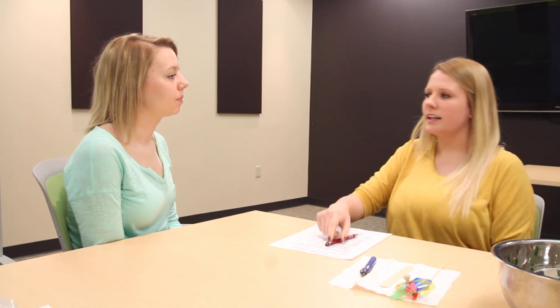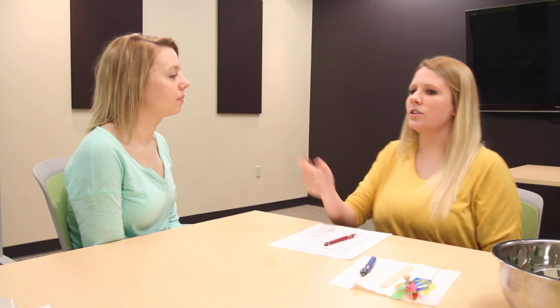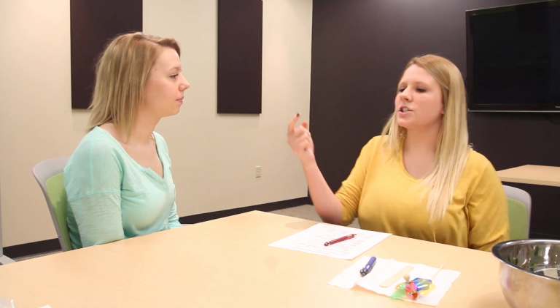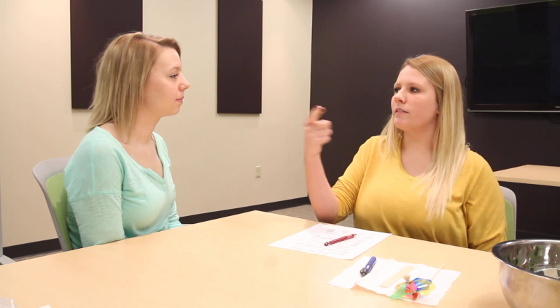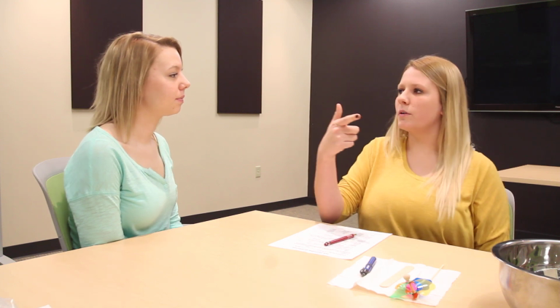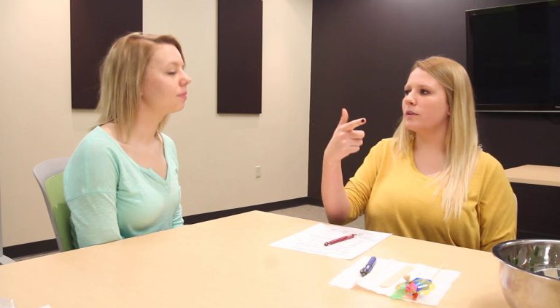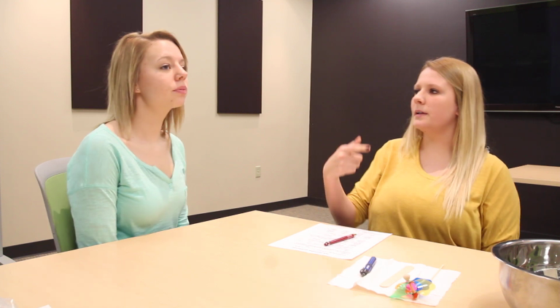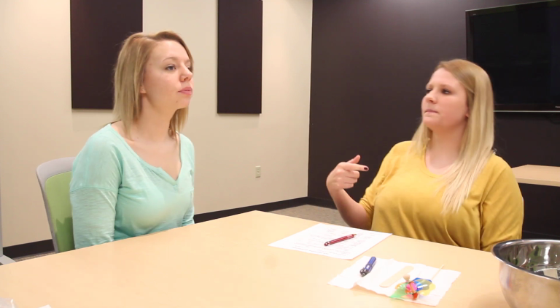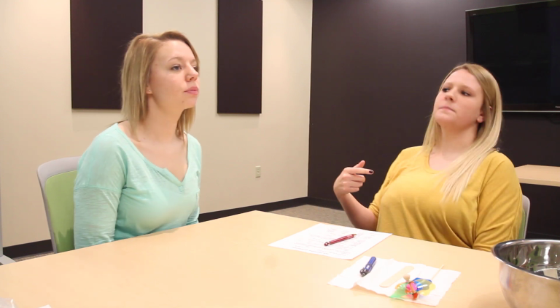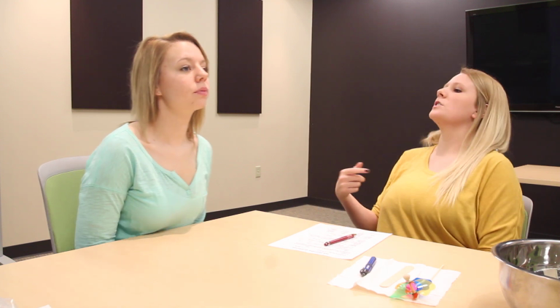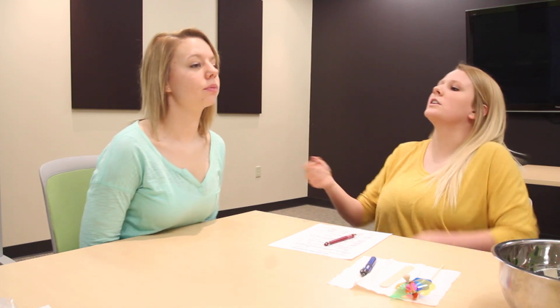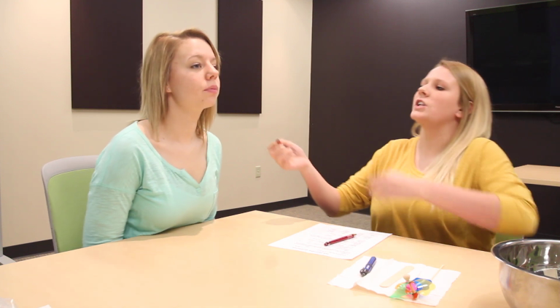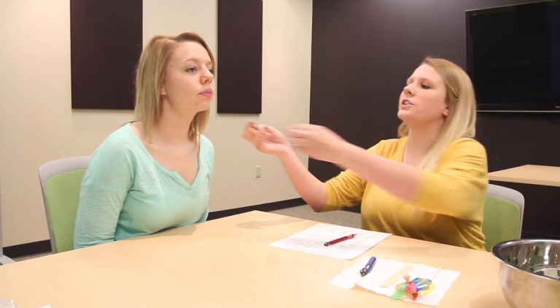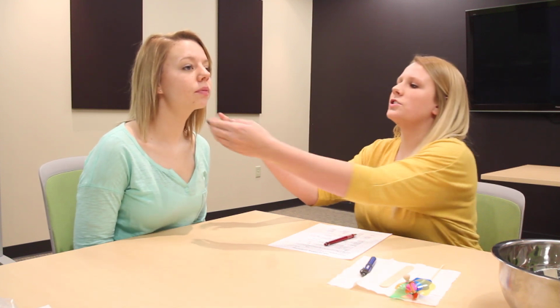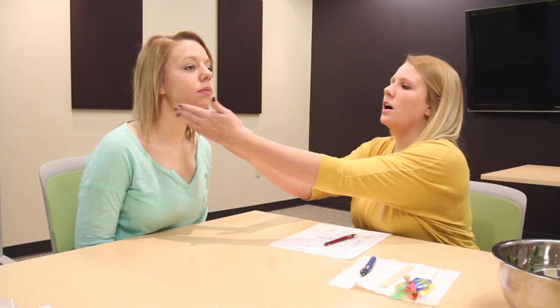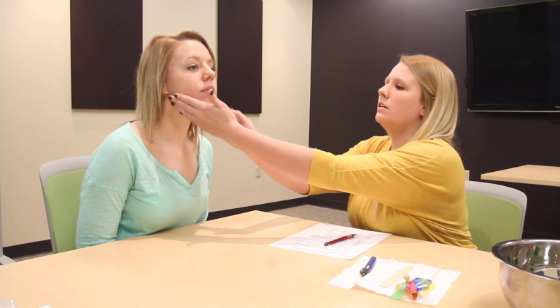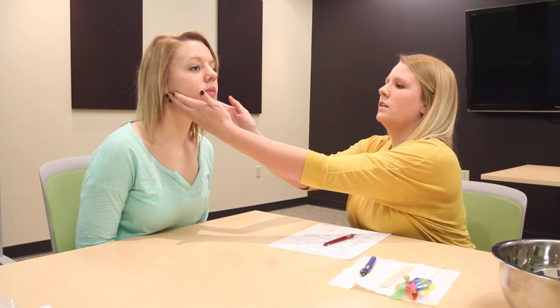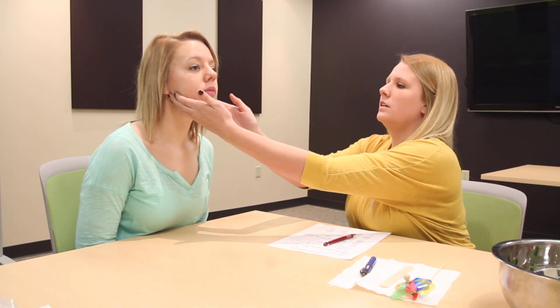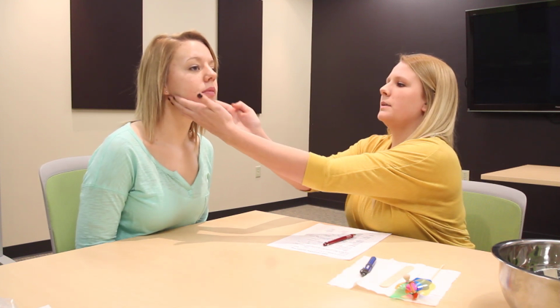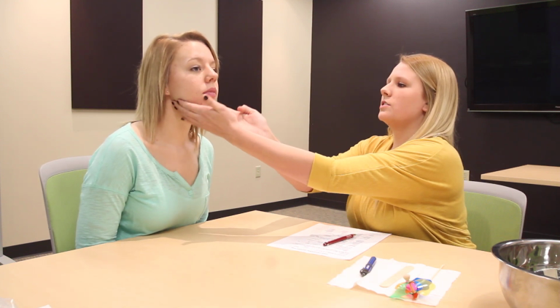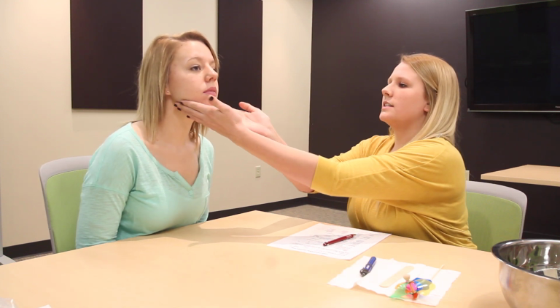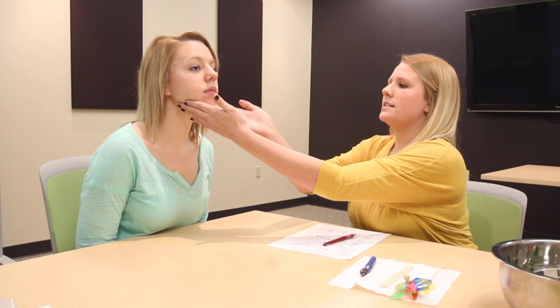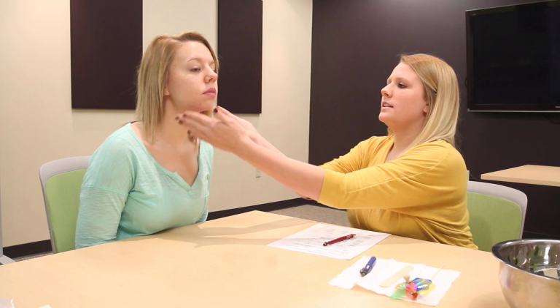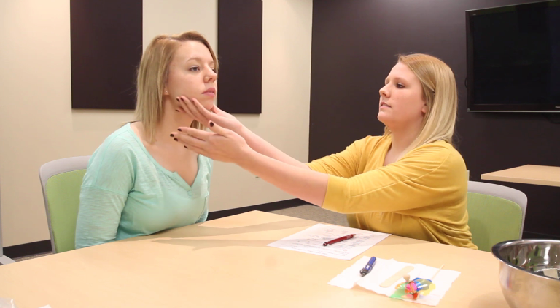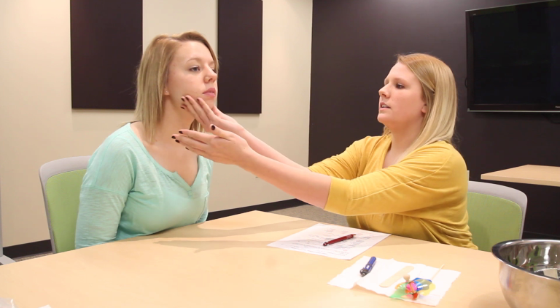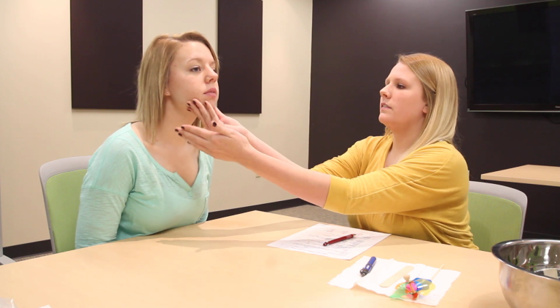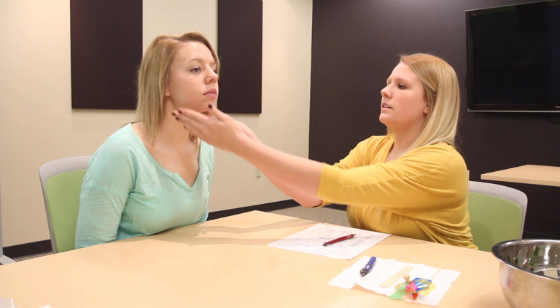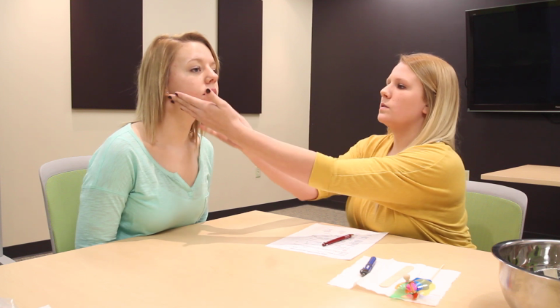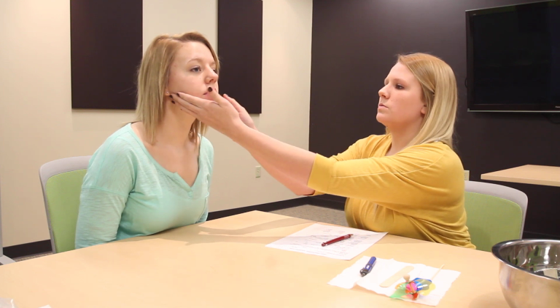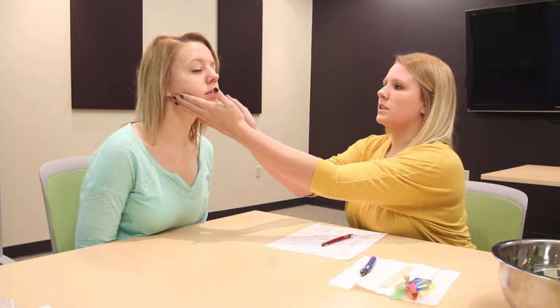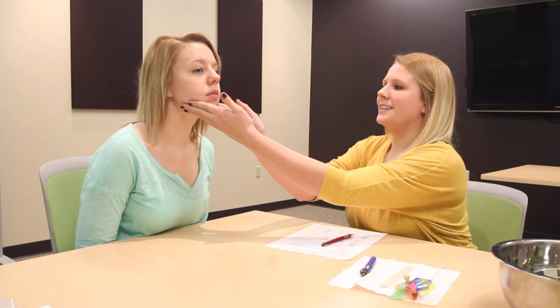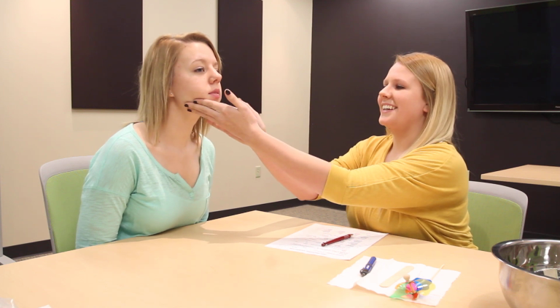Can you look straight forward for me? We're just going to check your jaw, make sure it's nice and even. Everything feels really good.